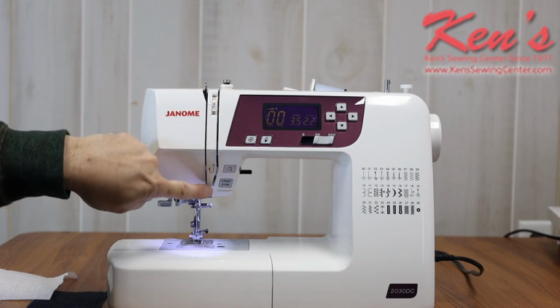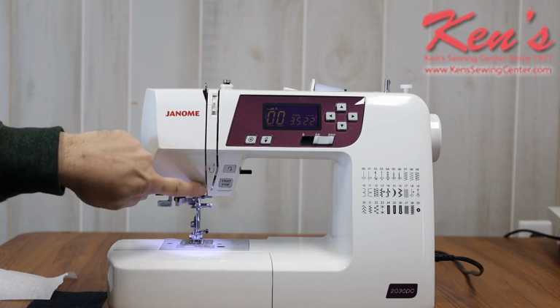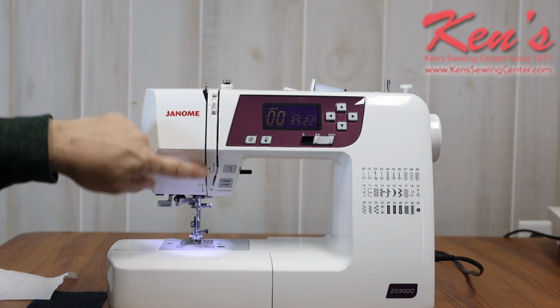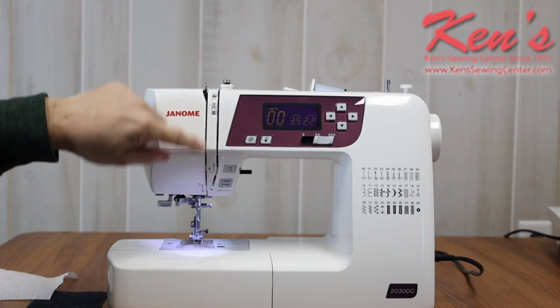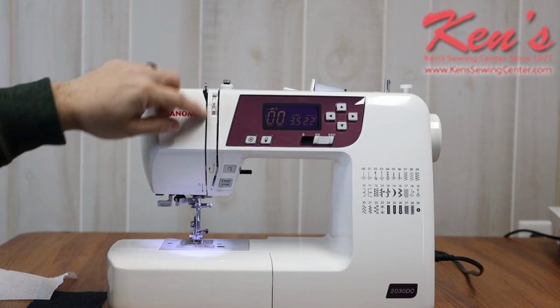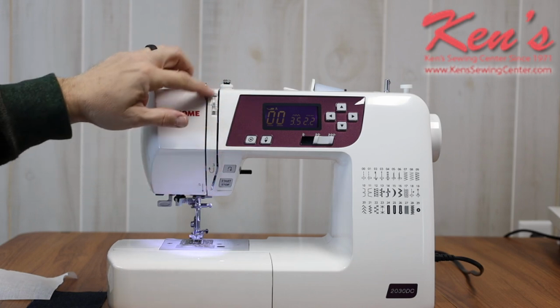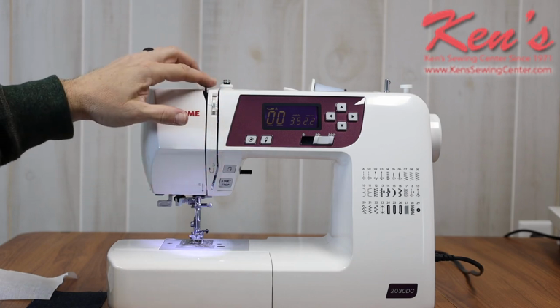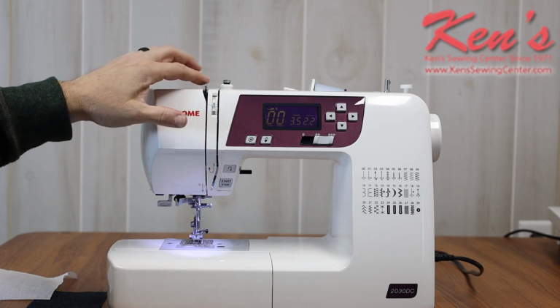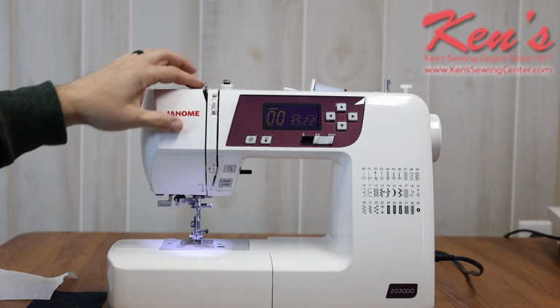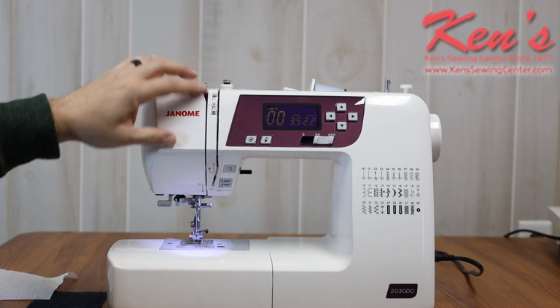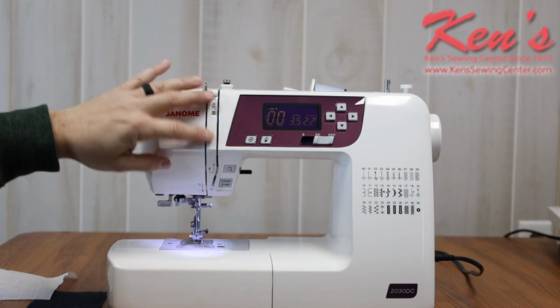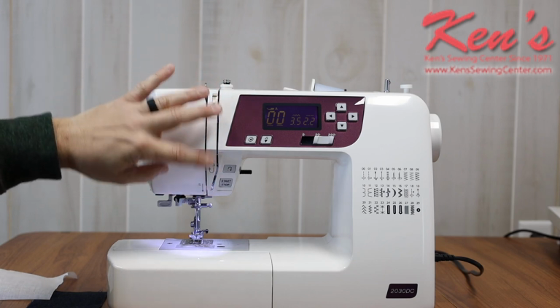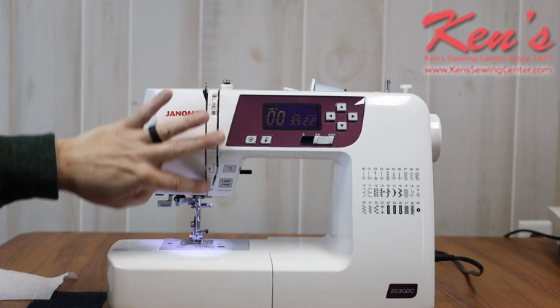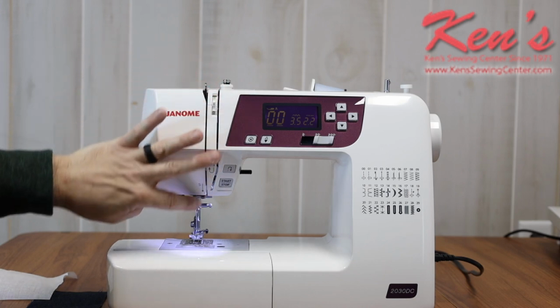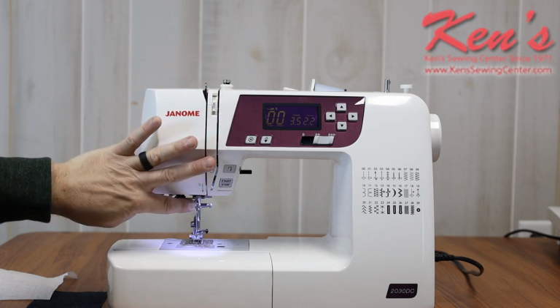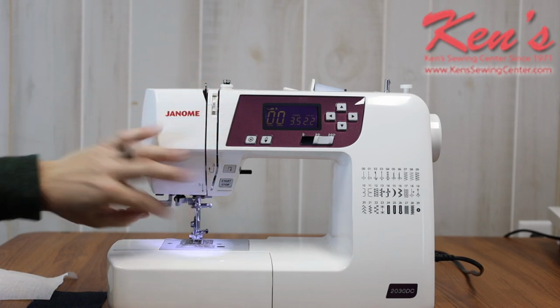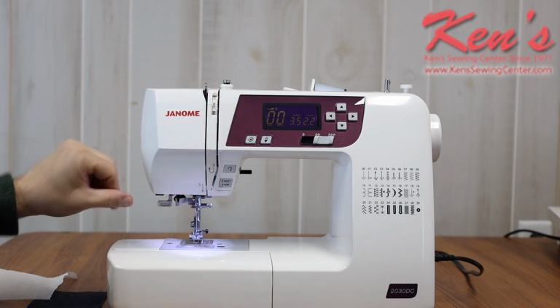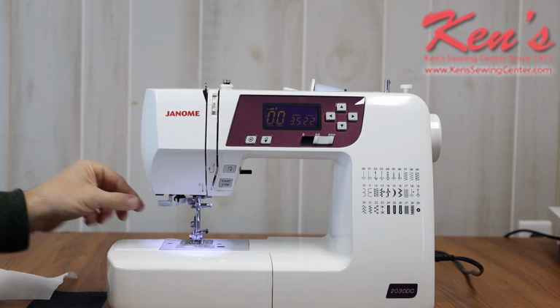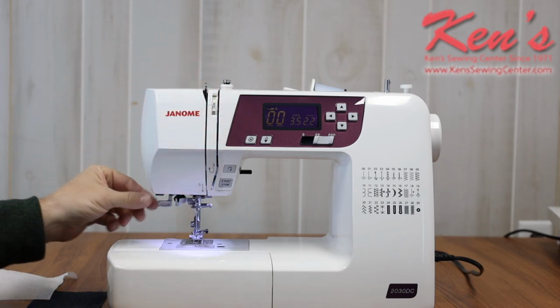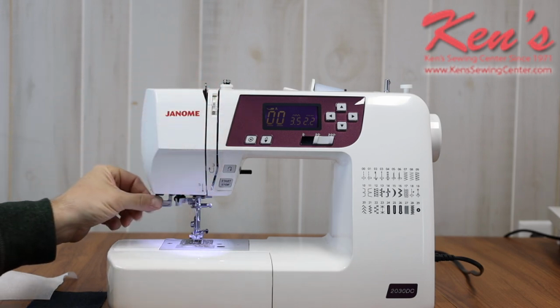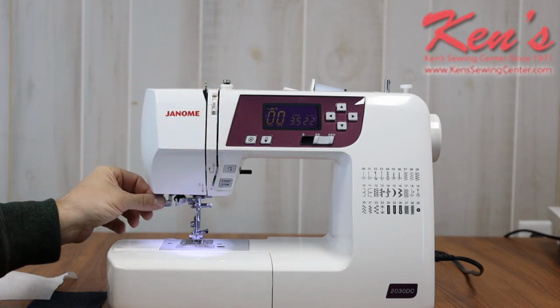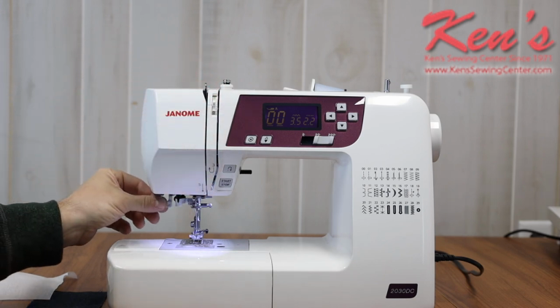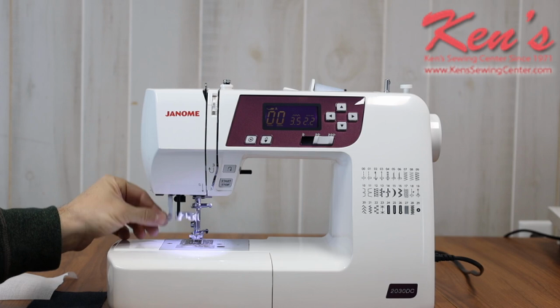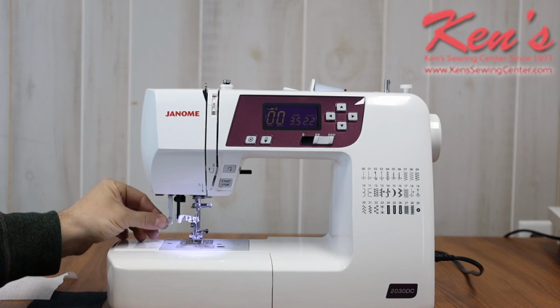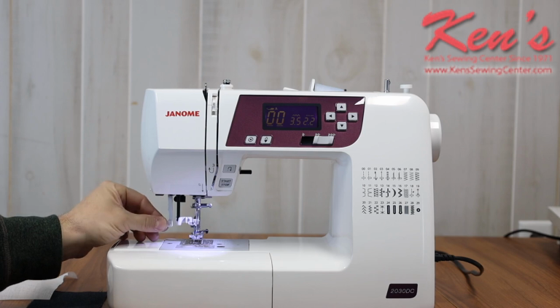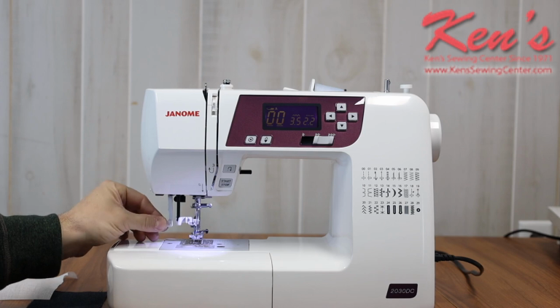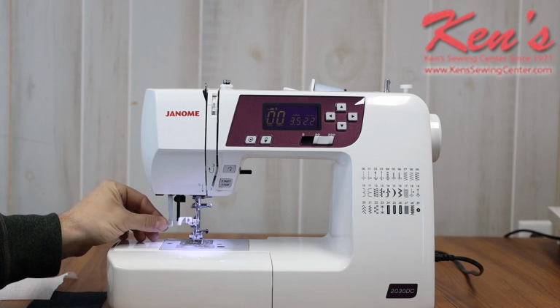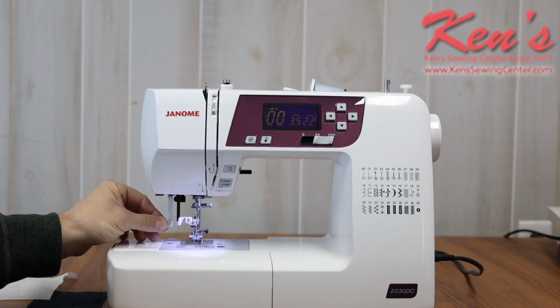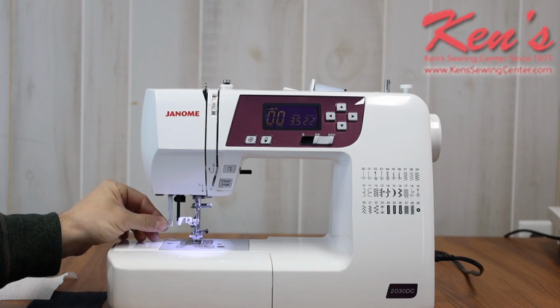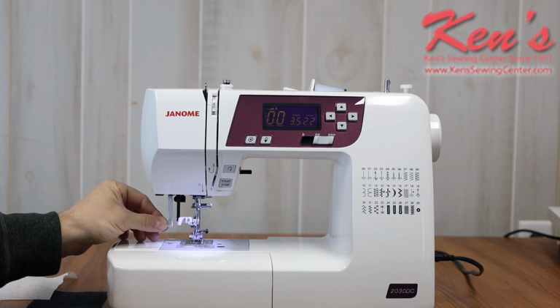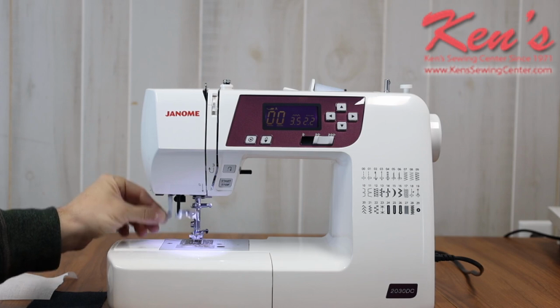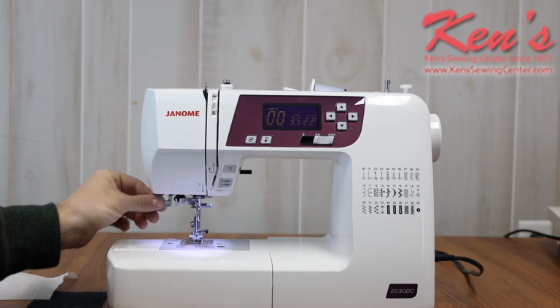The path to threading this machine is really easy. Everything is channeled all the way down to my needle, and I do have a built-in needle threader on this machine.